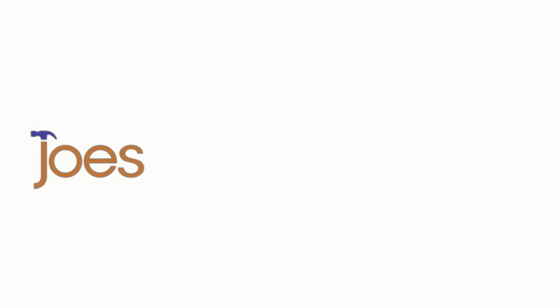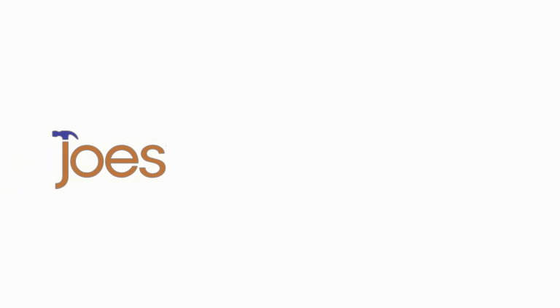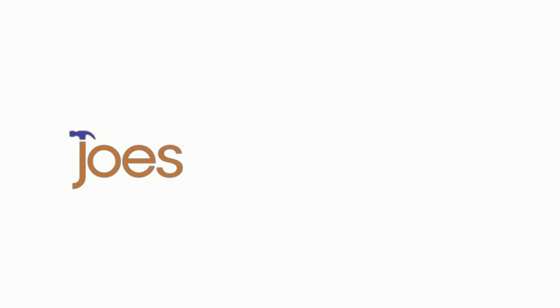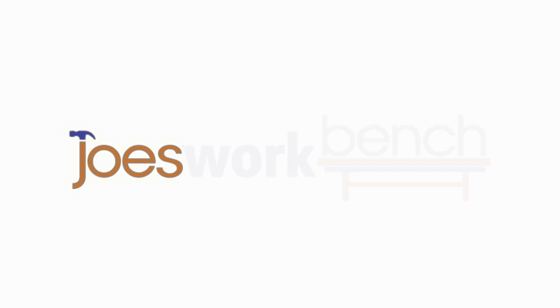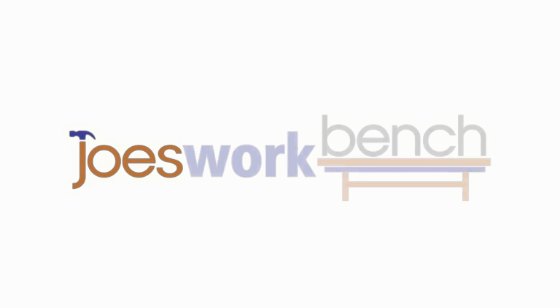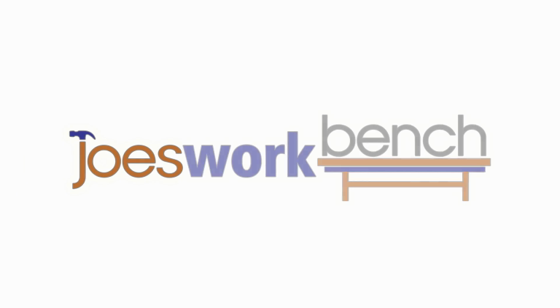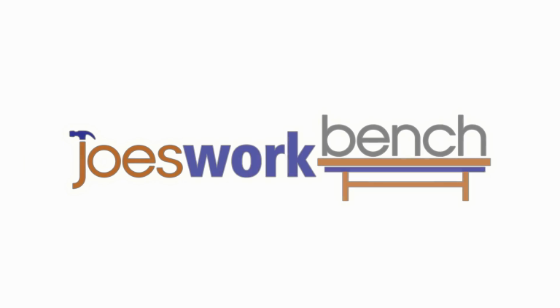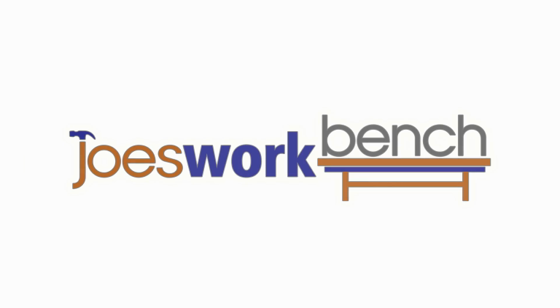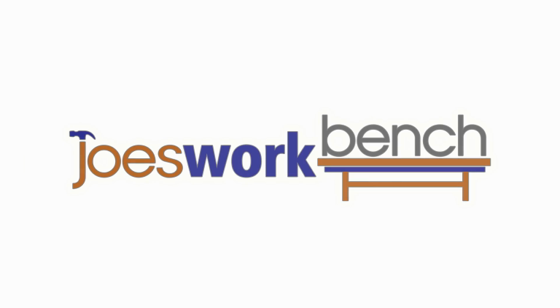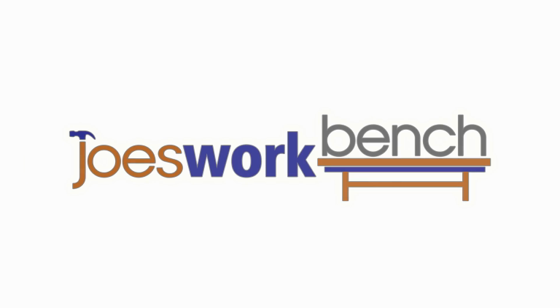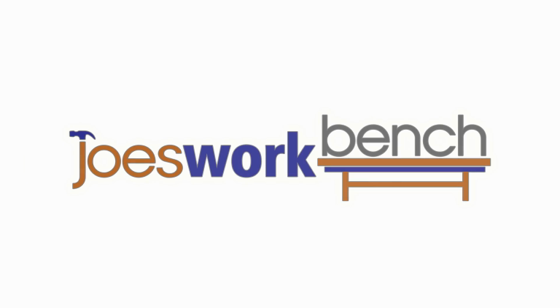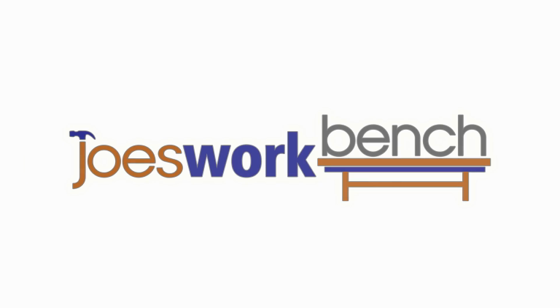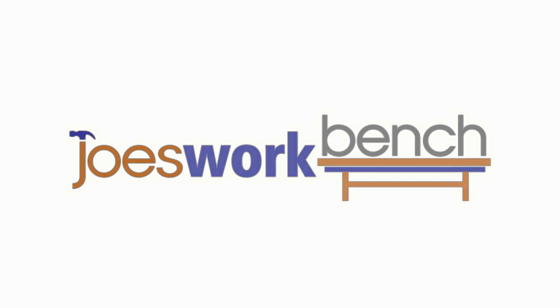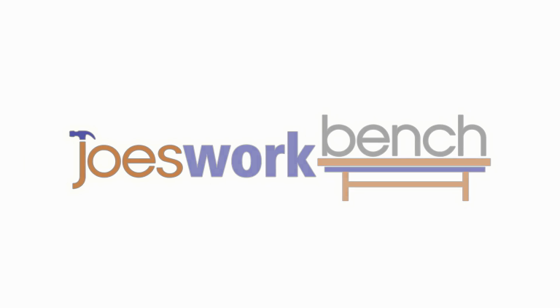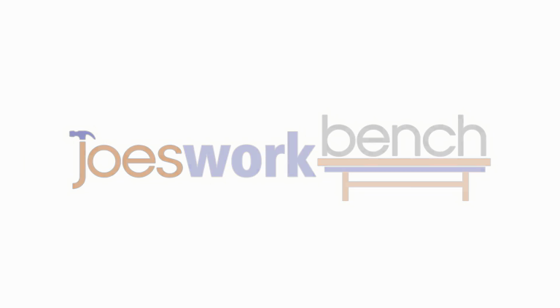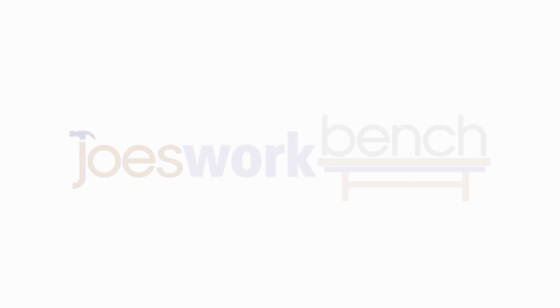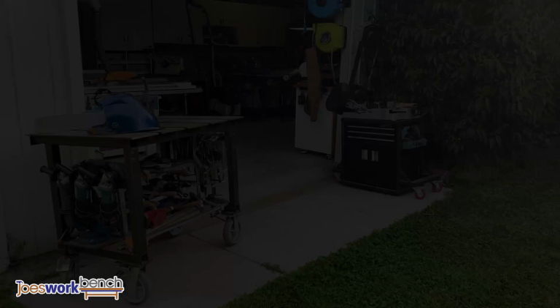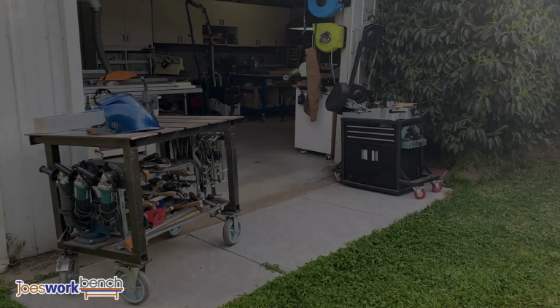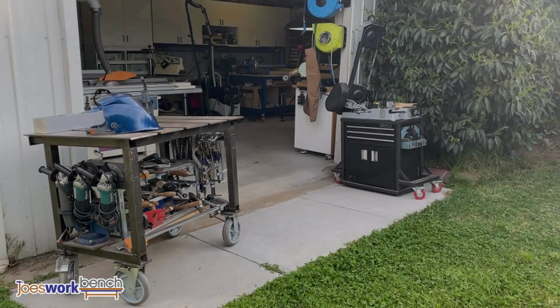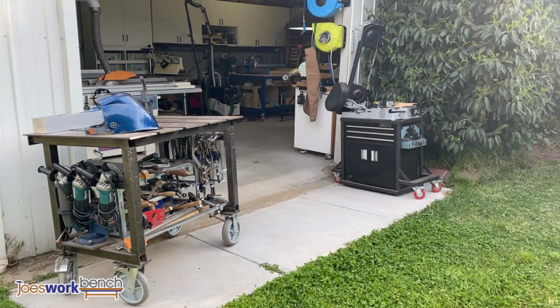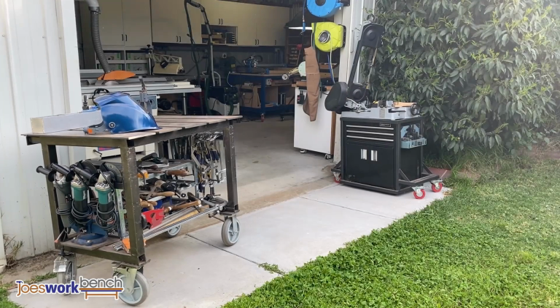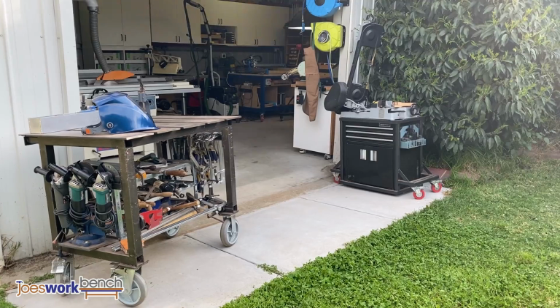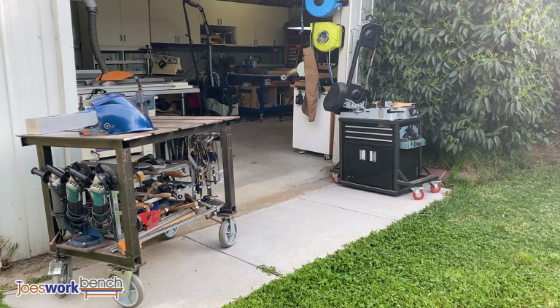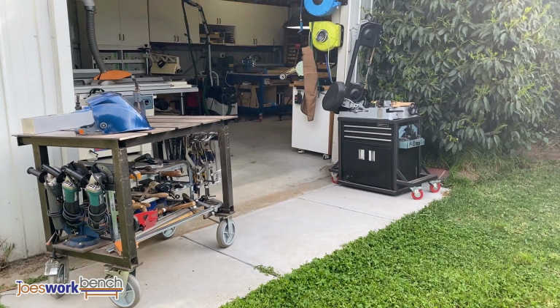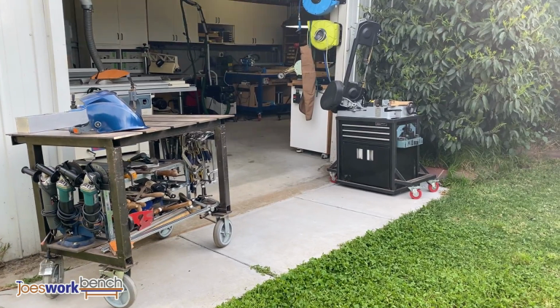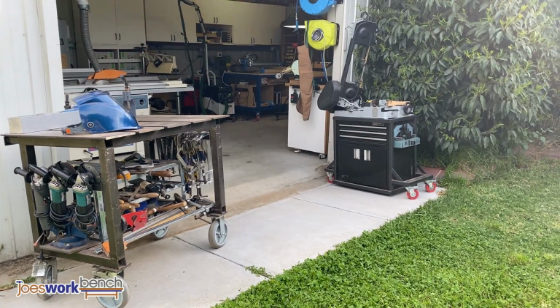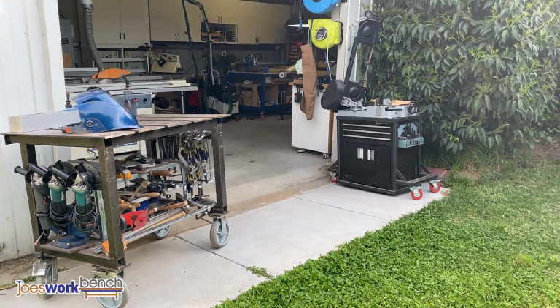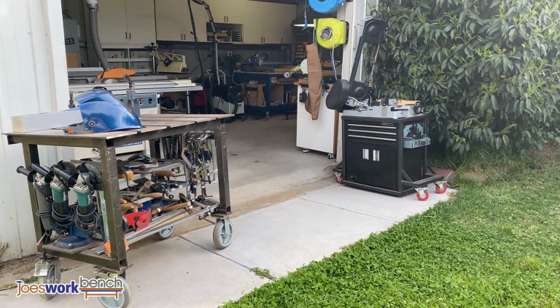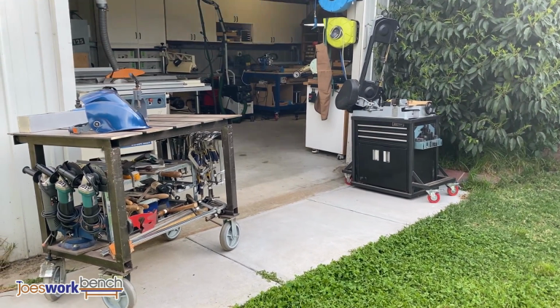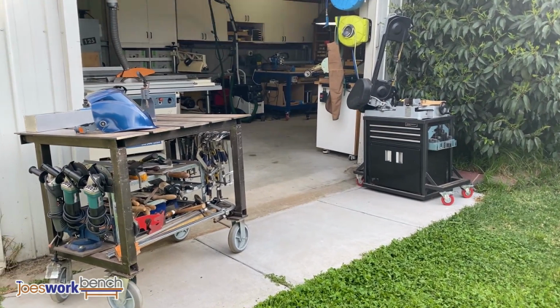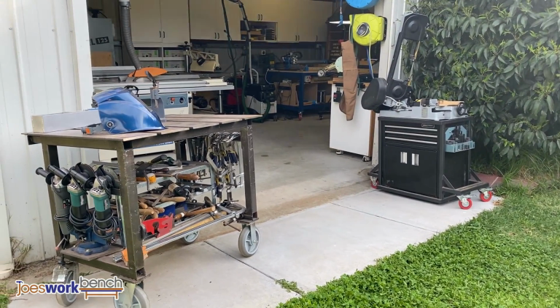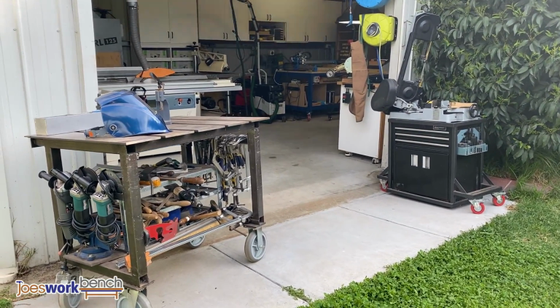Hi all, welcome to my 2020 workshop tour. It's something I've really wanted to do for a while and it's definitely long overdue.